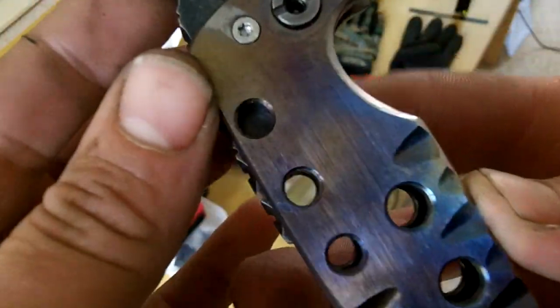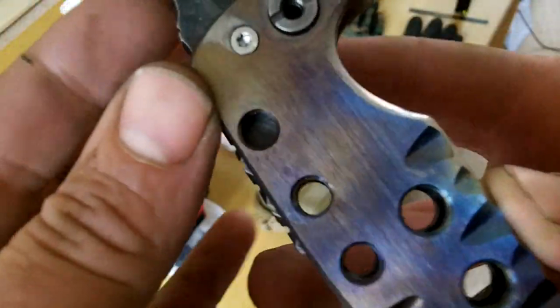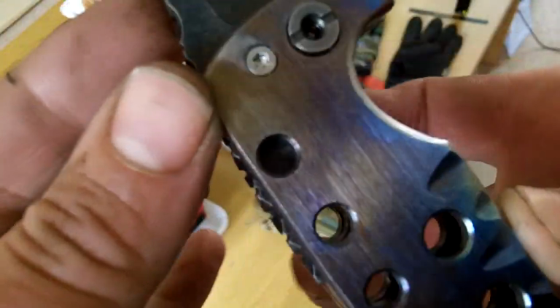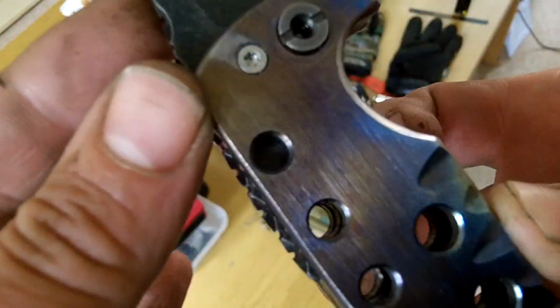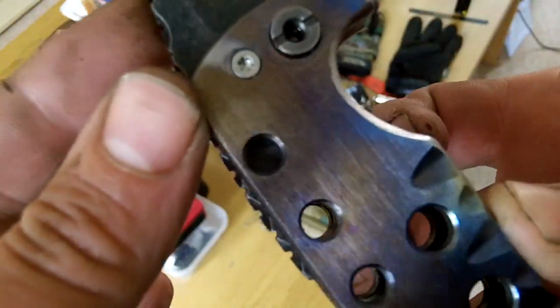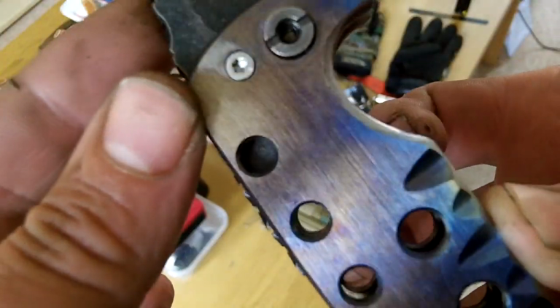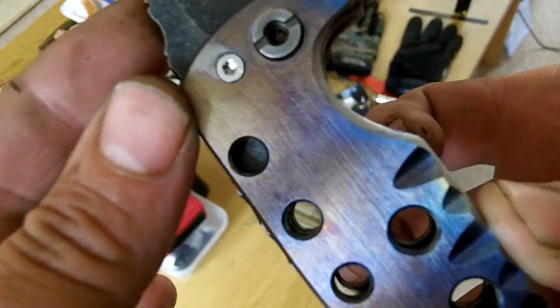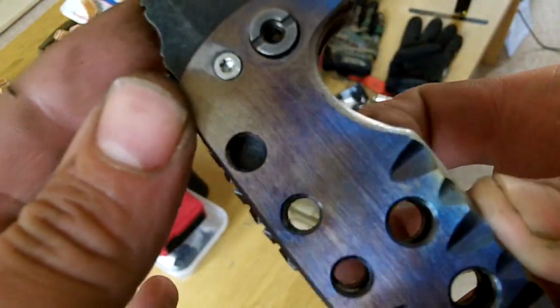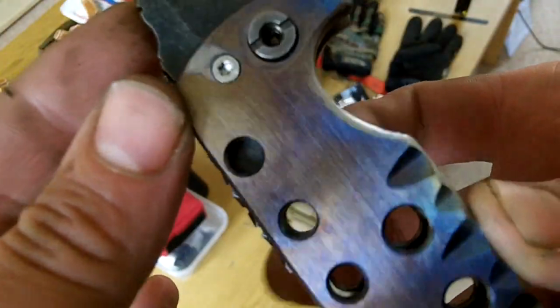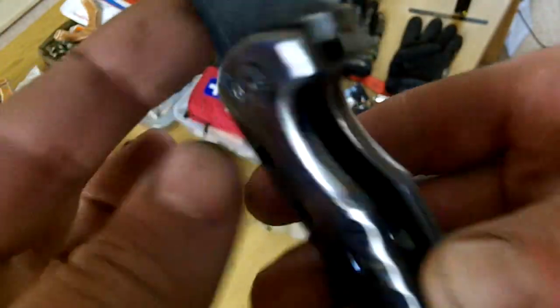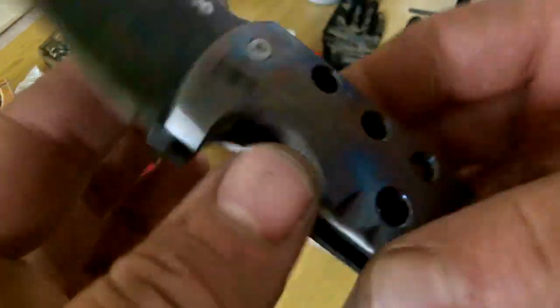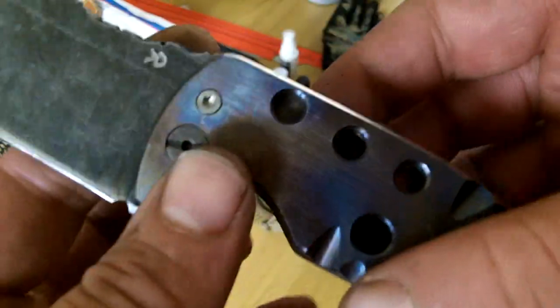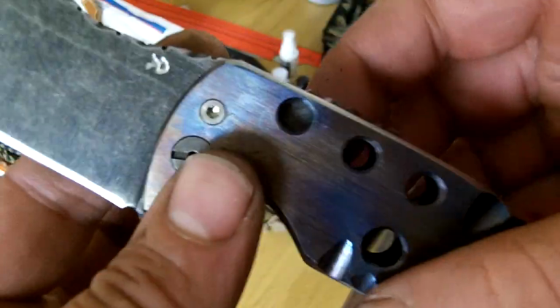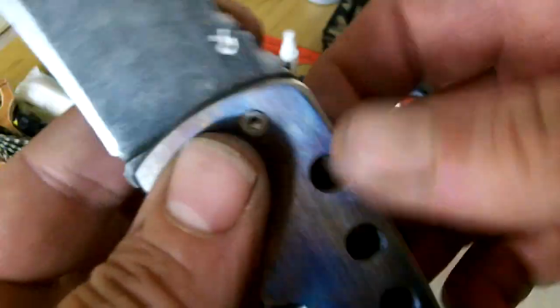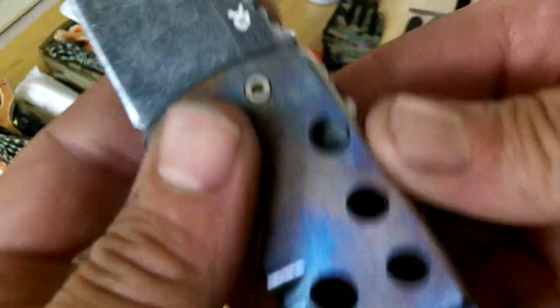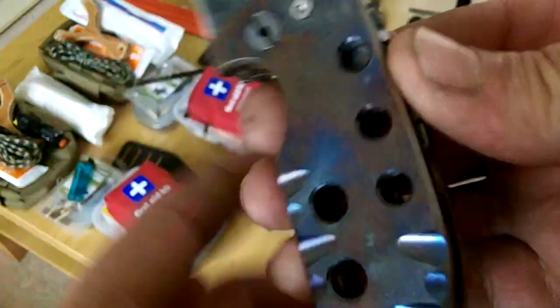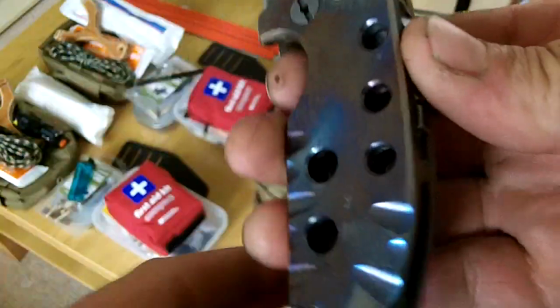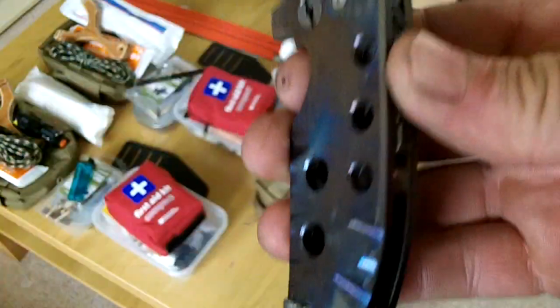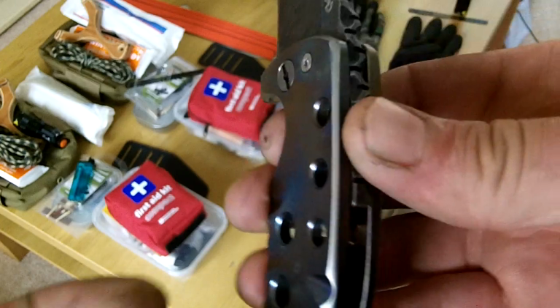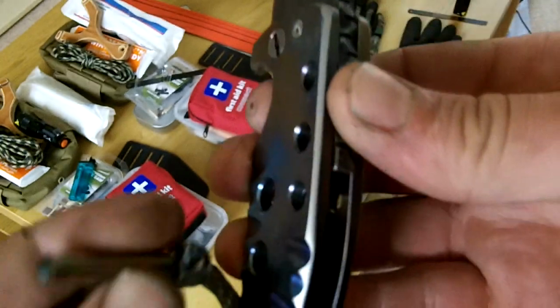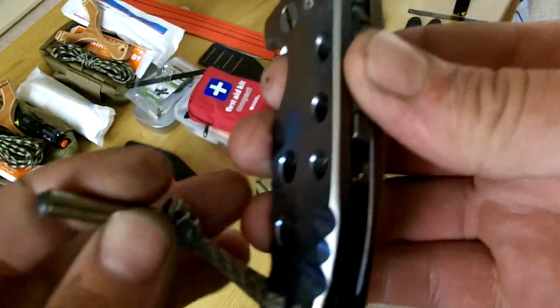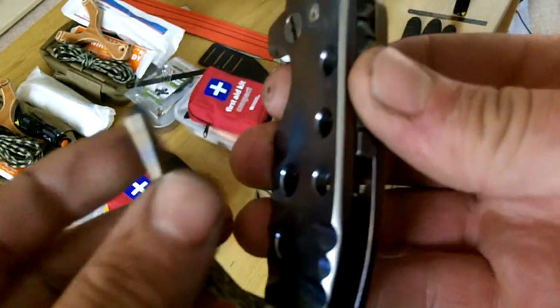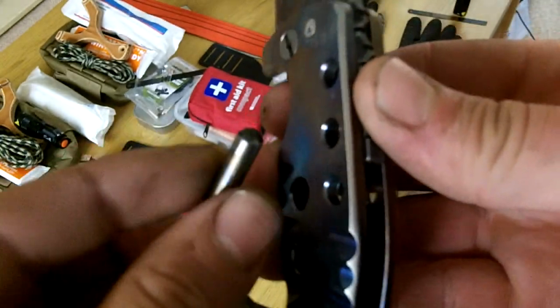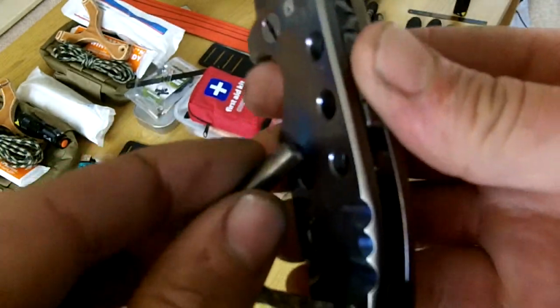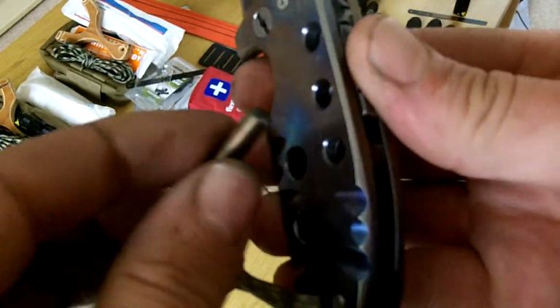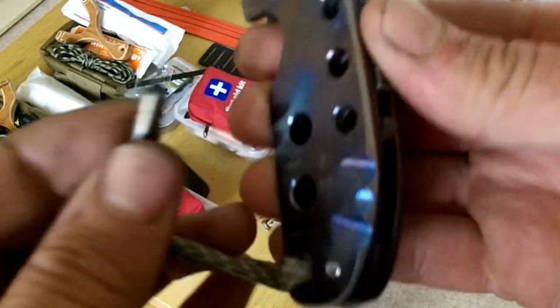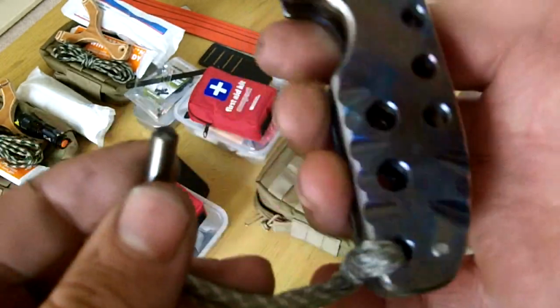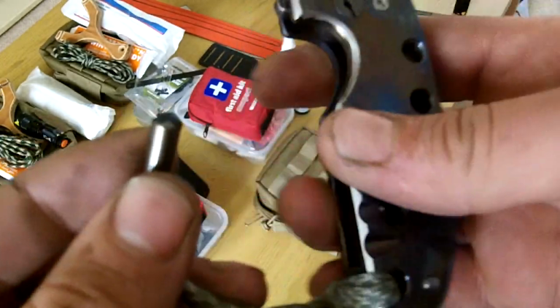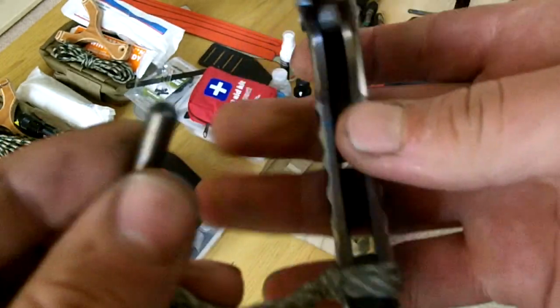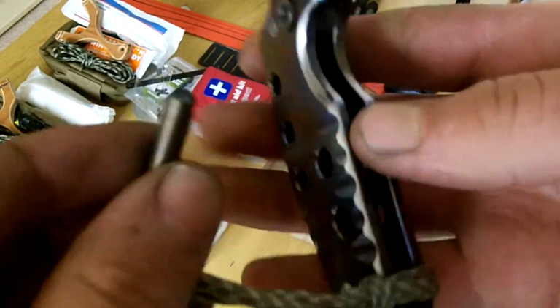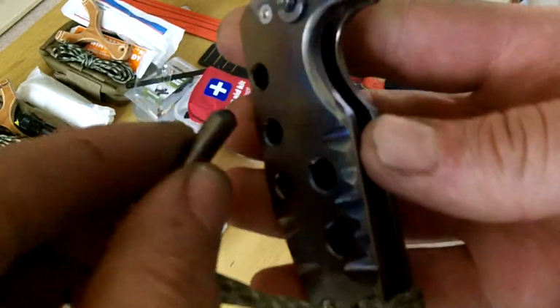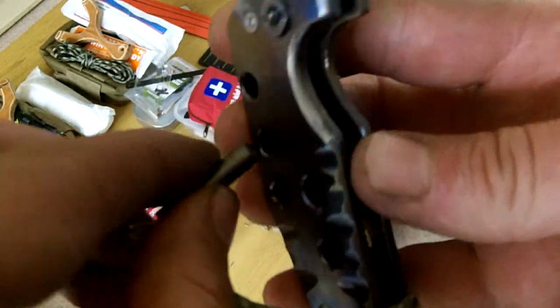Managed to remember to put the hole in the right place on this one.